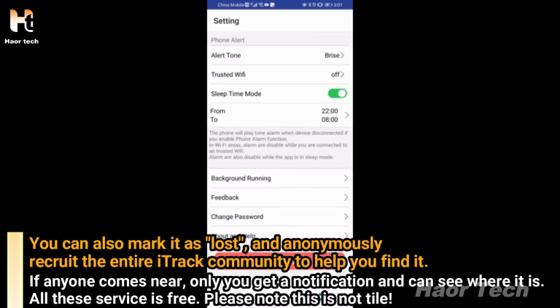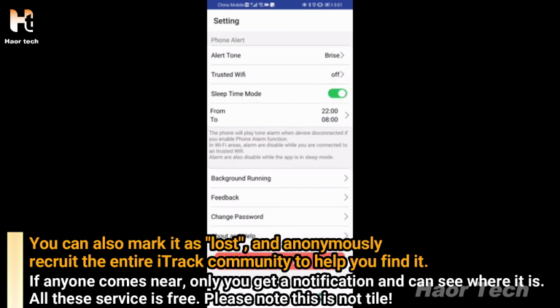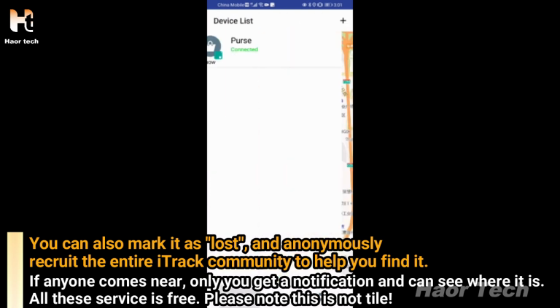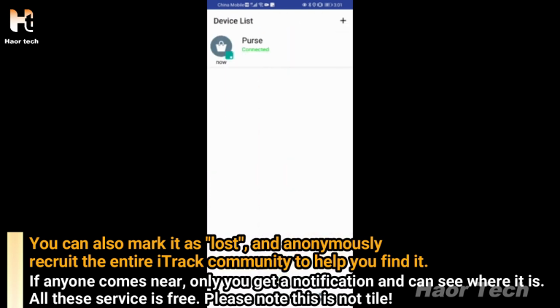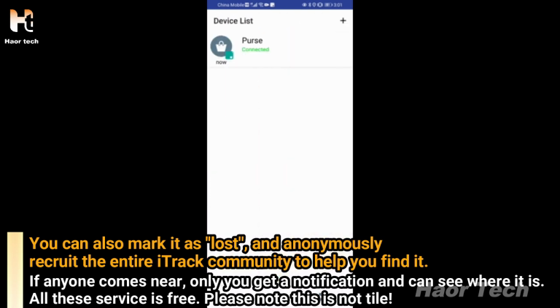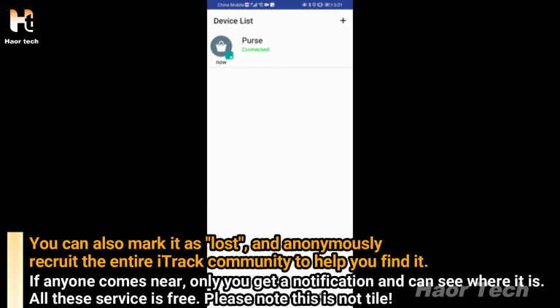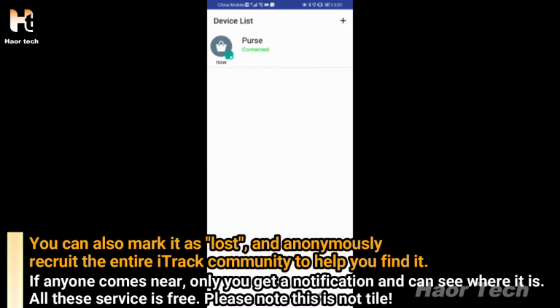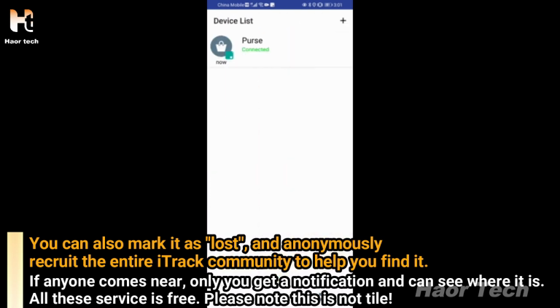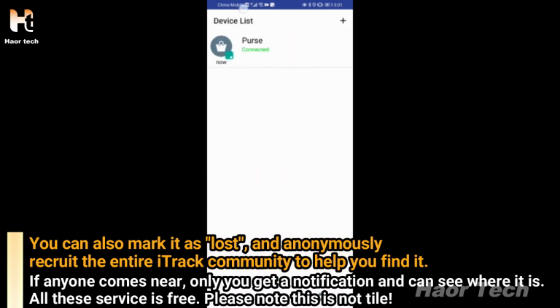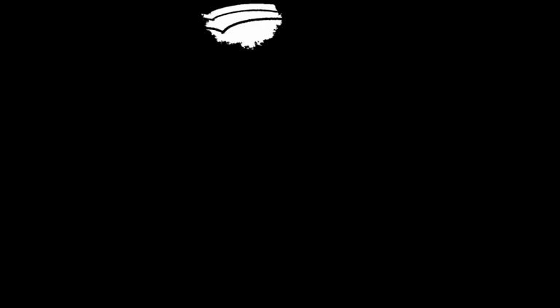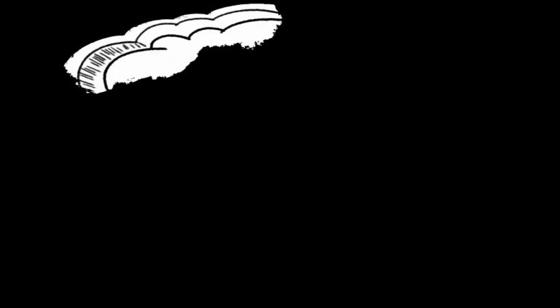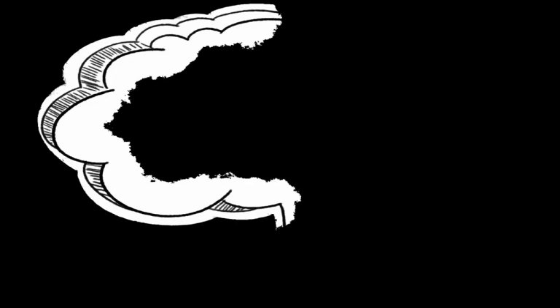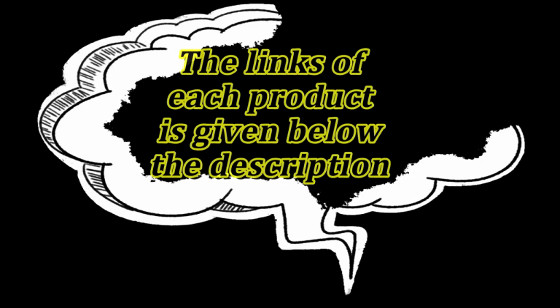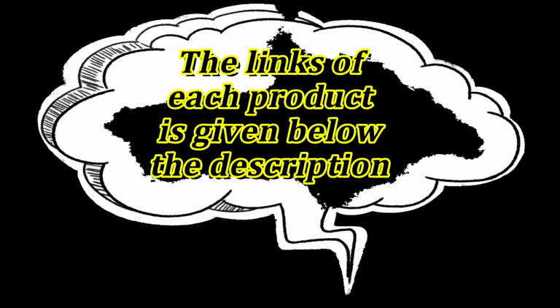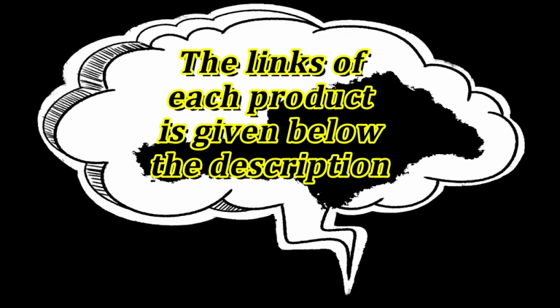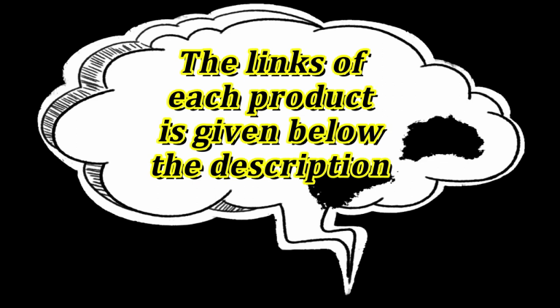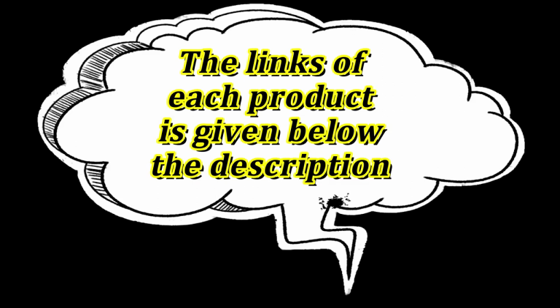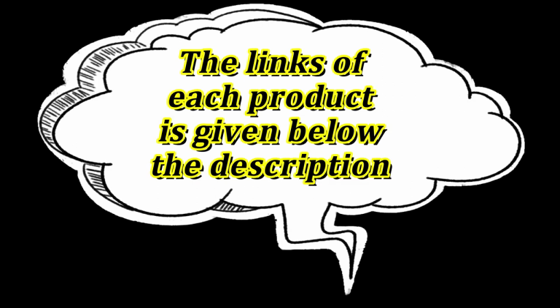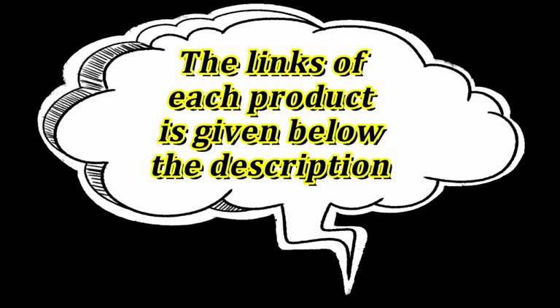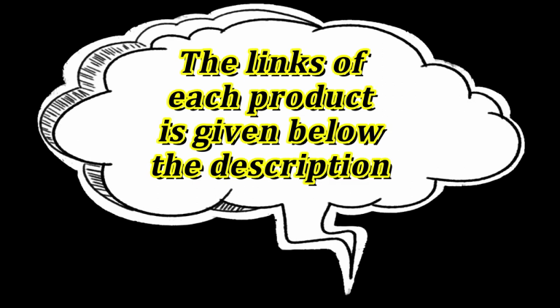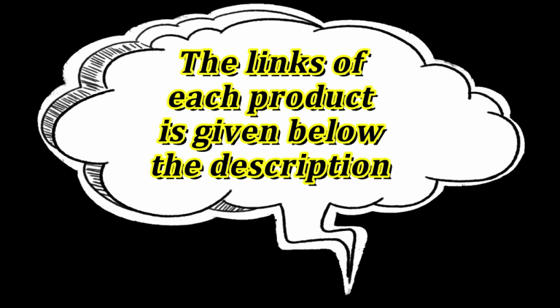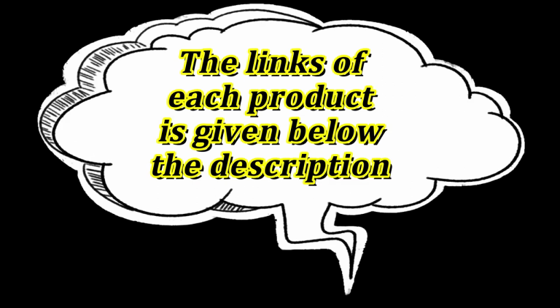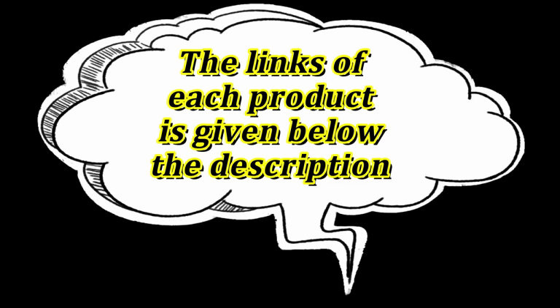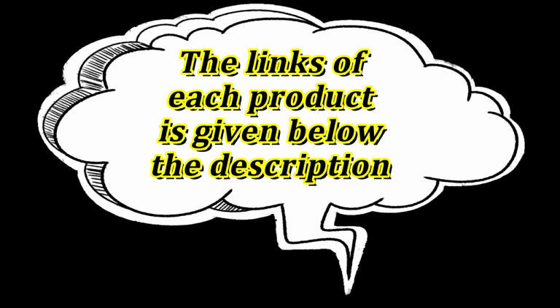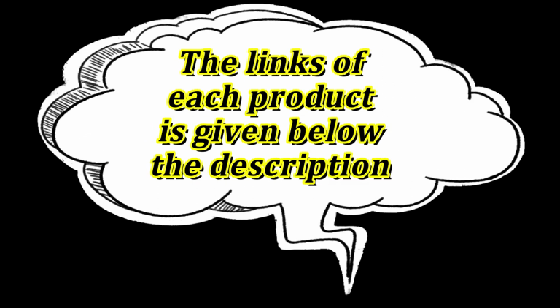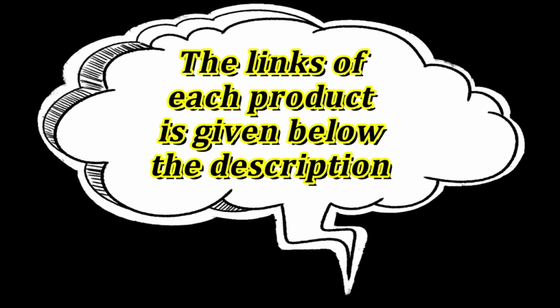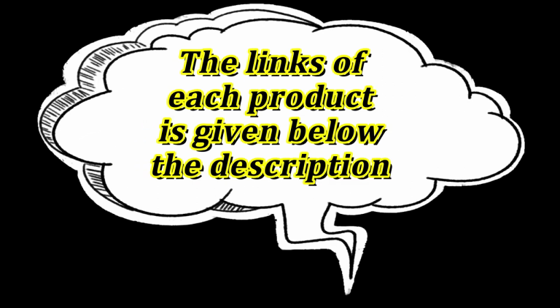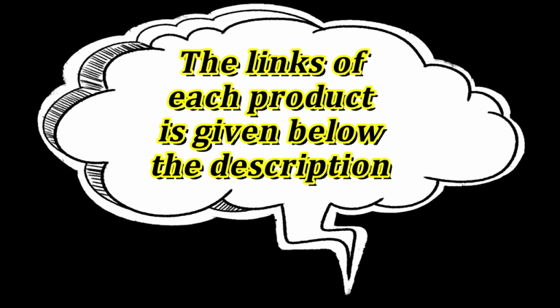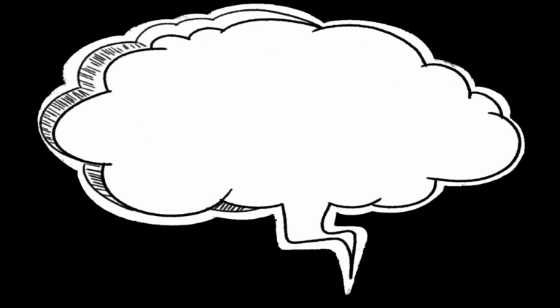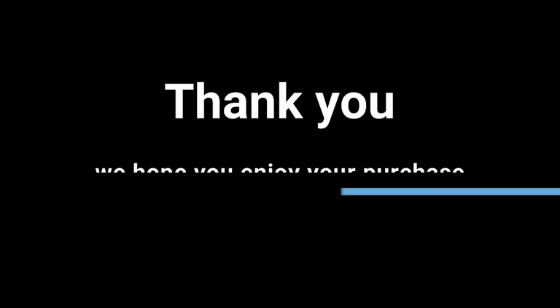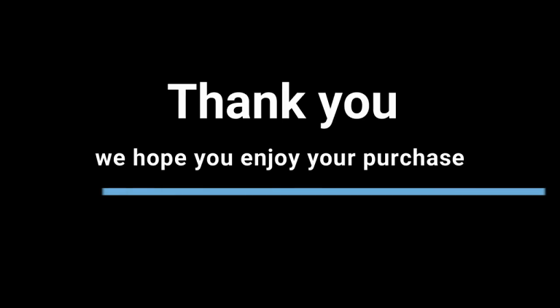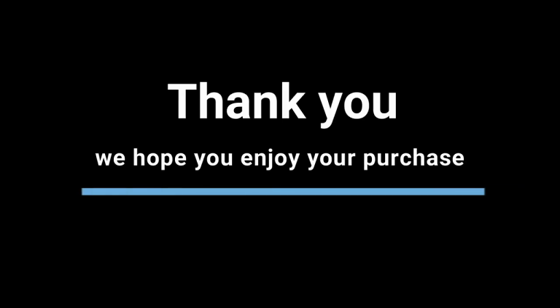Please note this is not Tile. The link of each product is given below the description. Thank you.